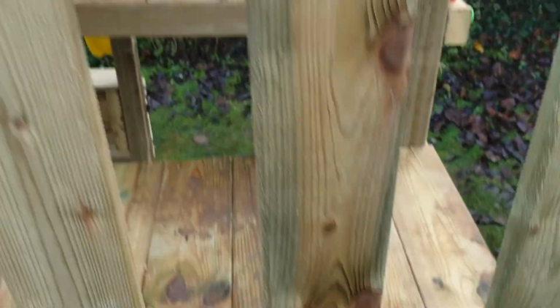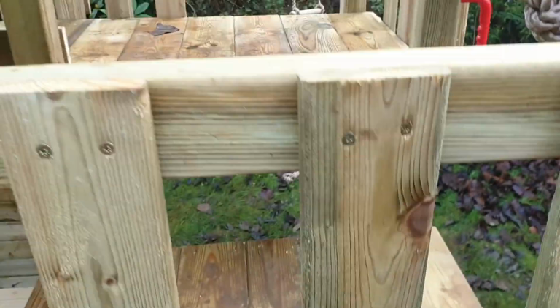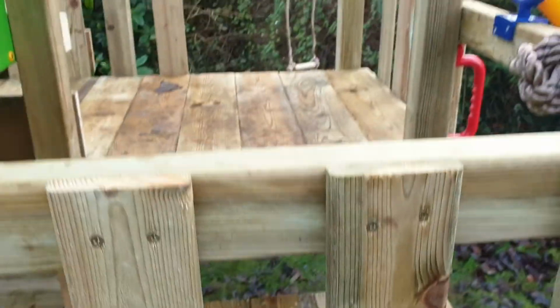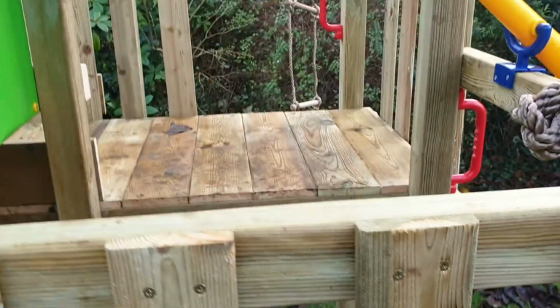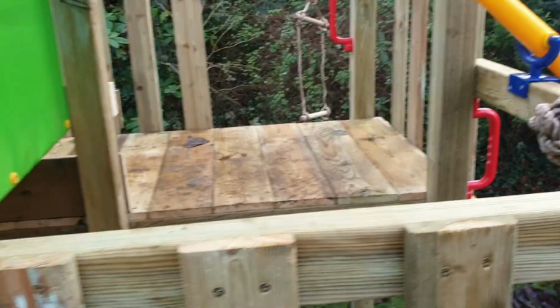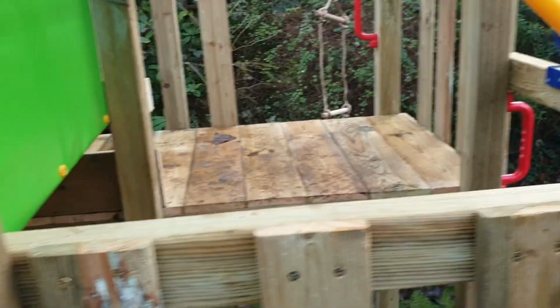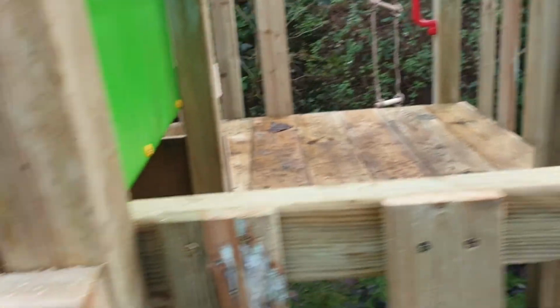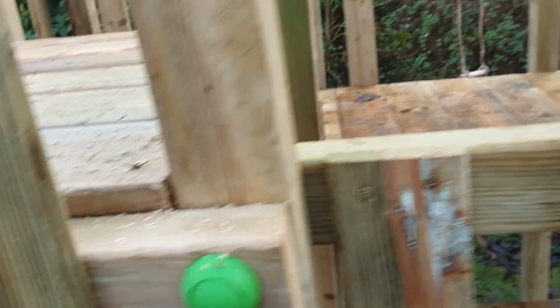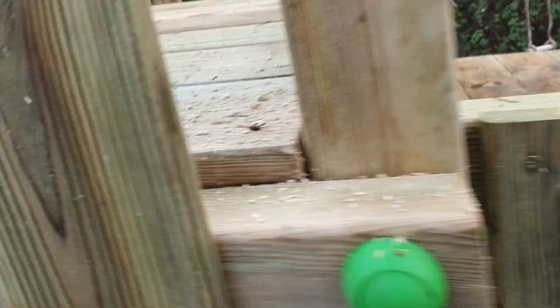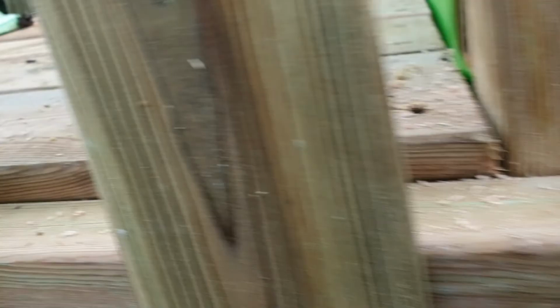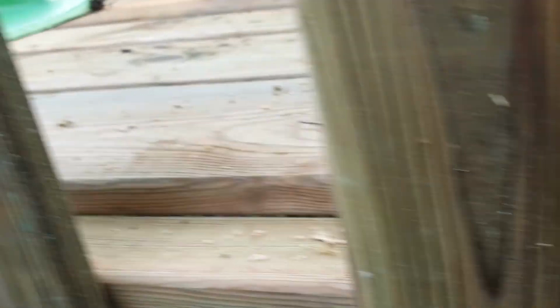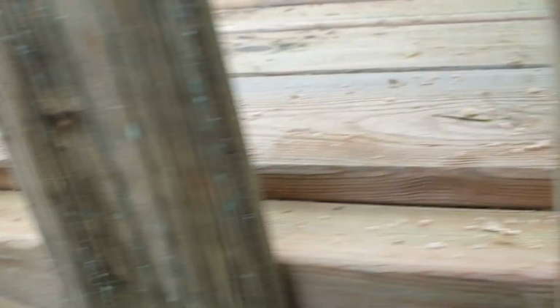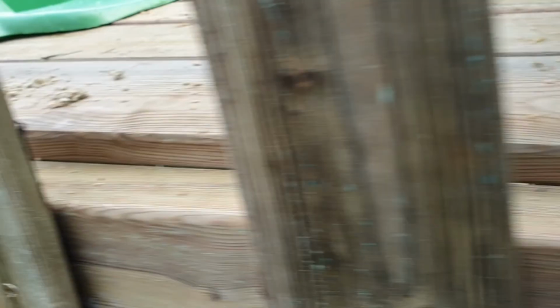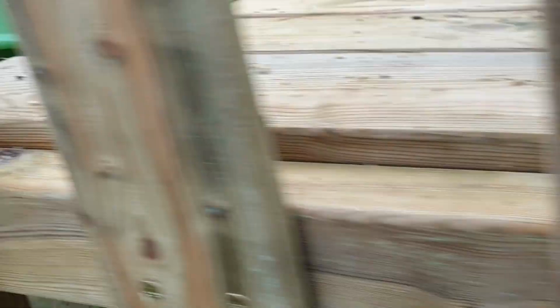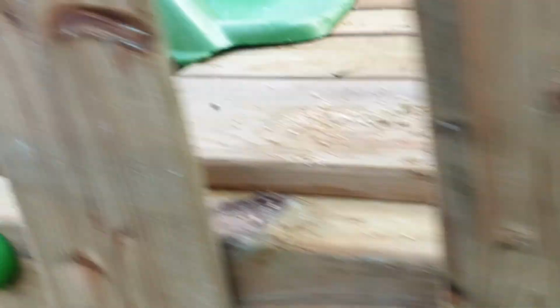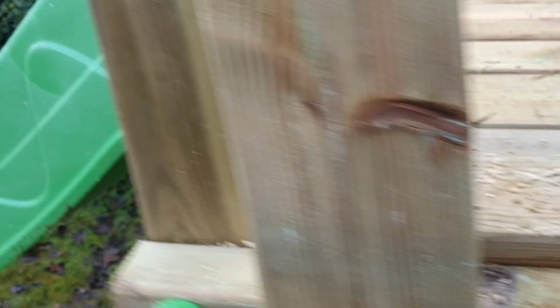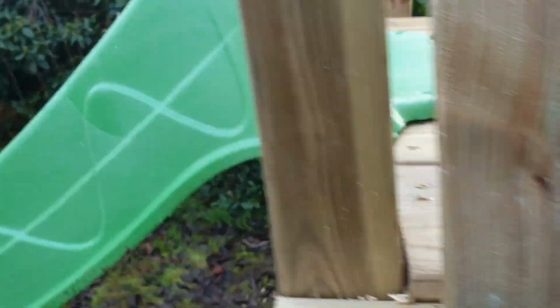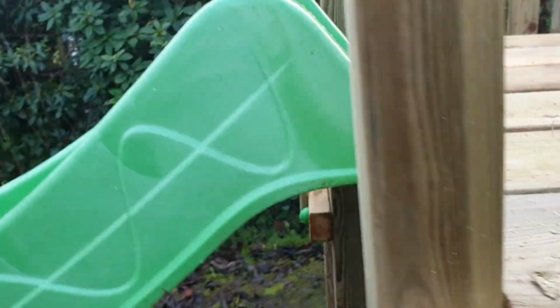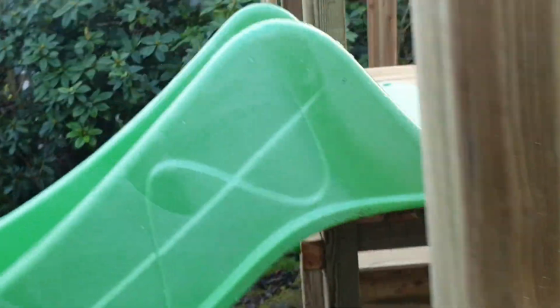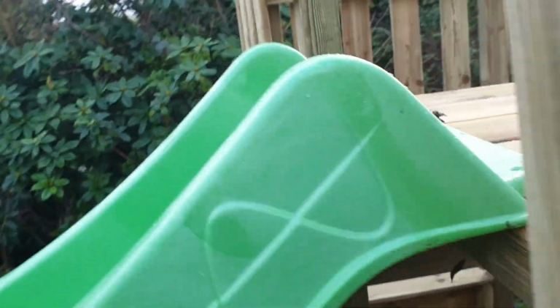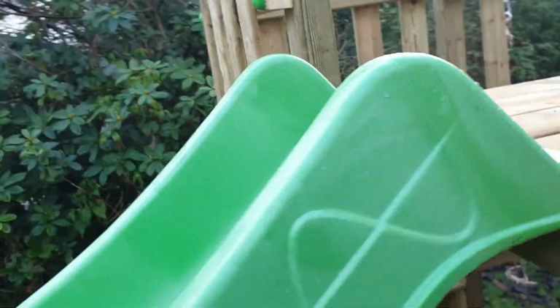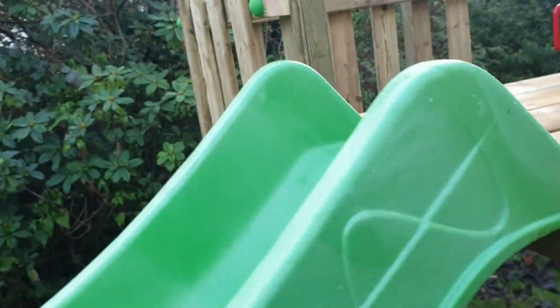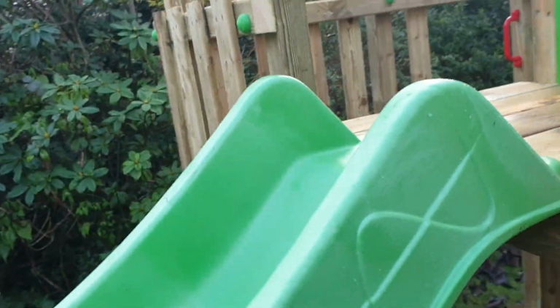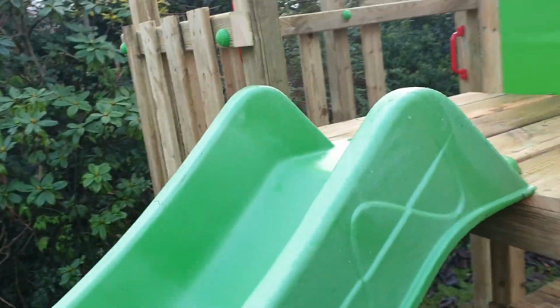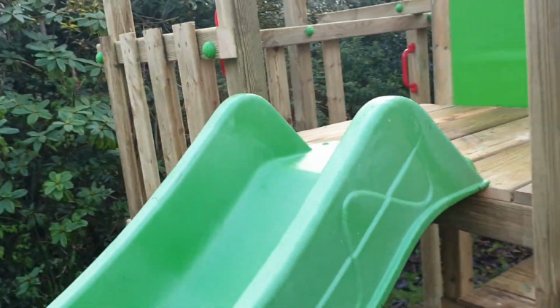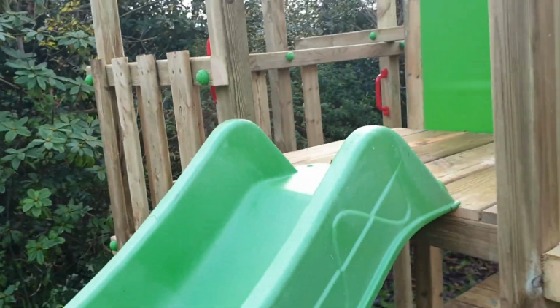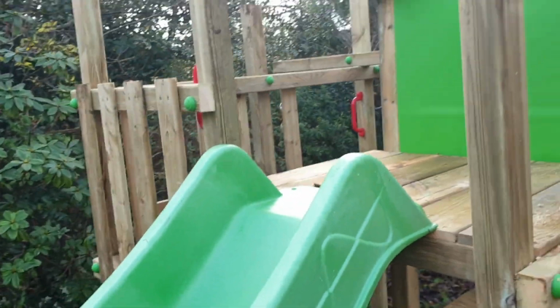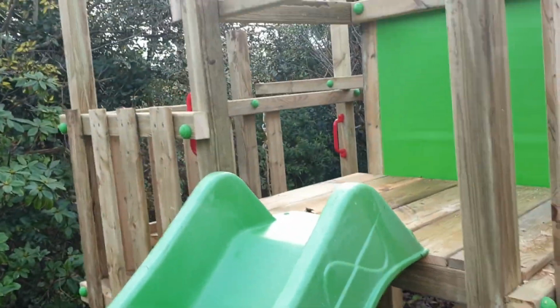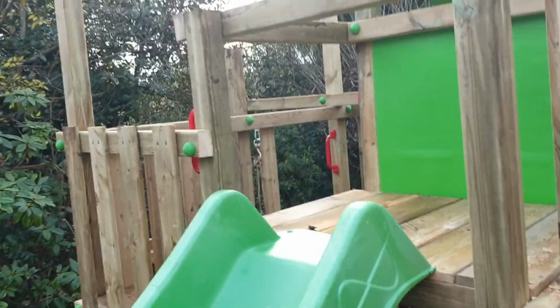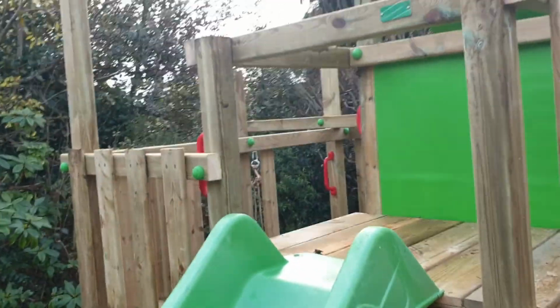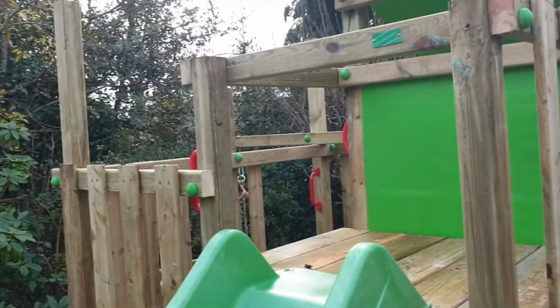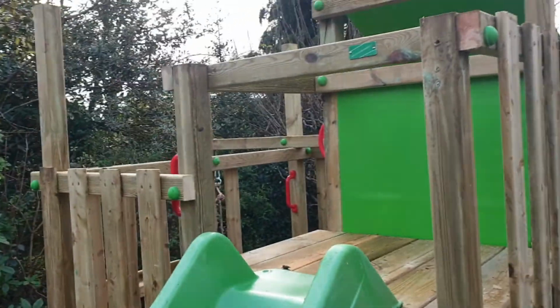So adults can't really climb on it to be honest — you can't get through the holes anyway.